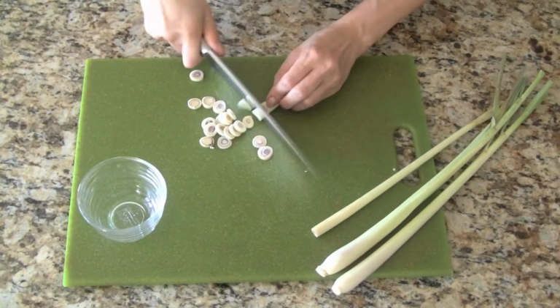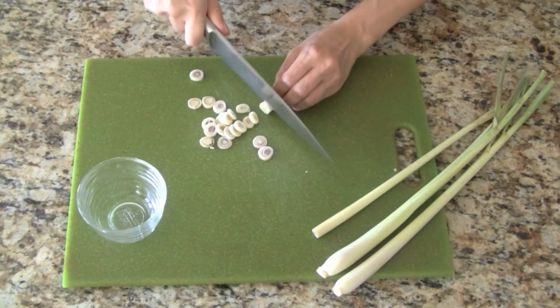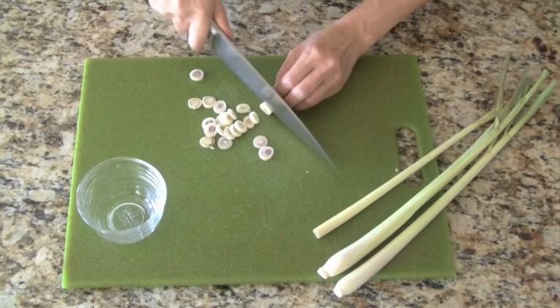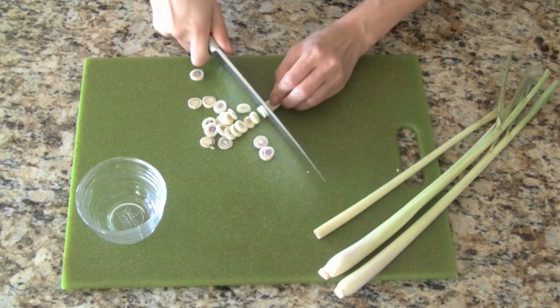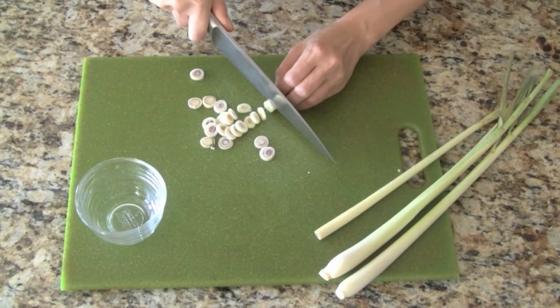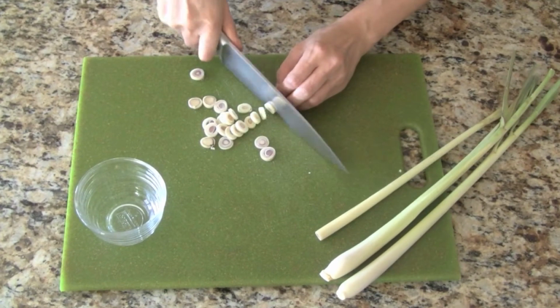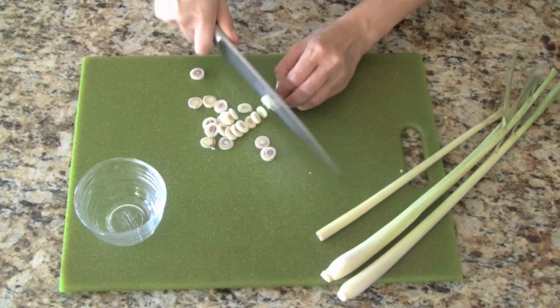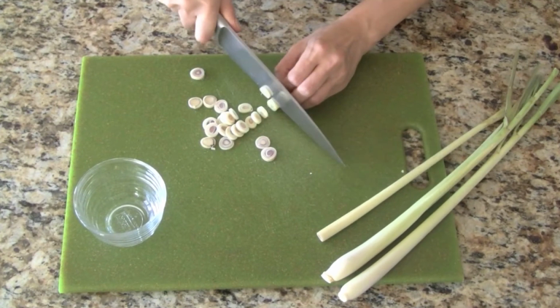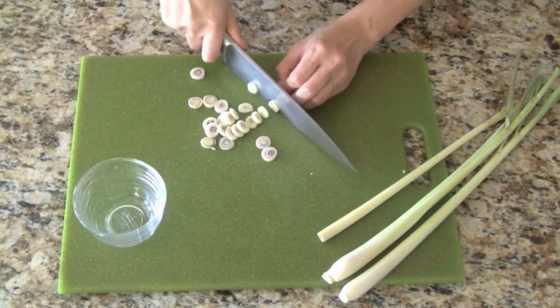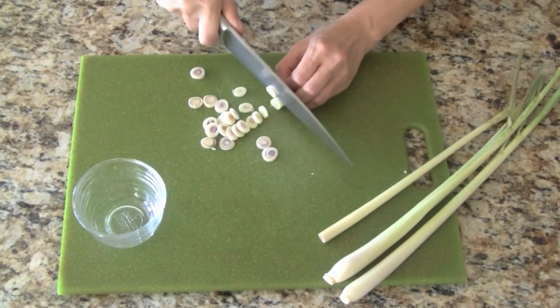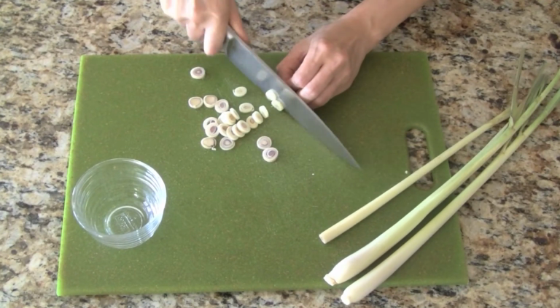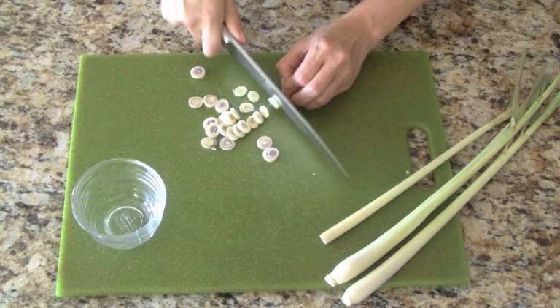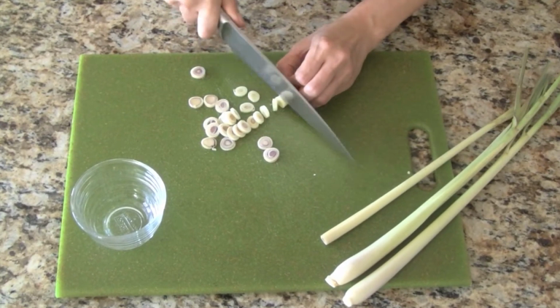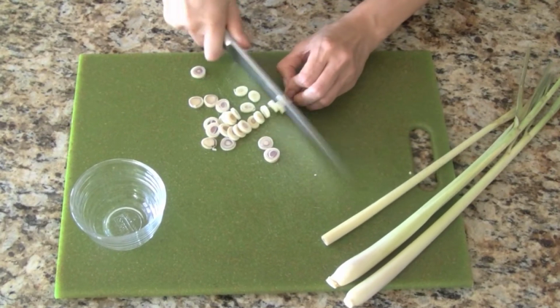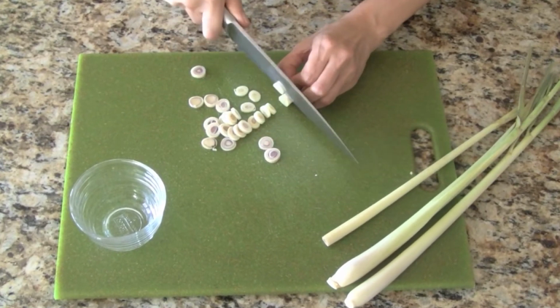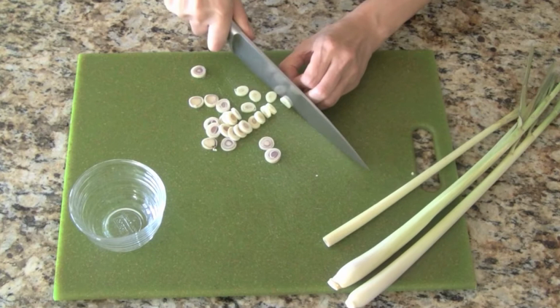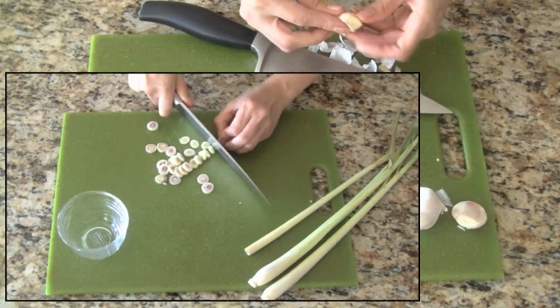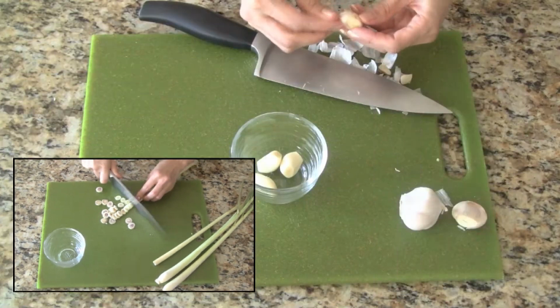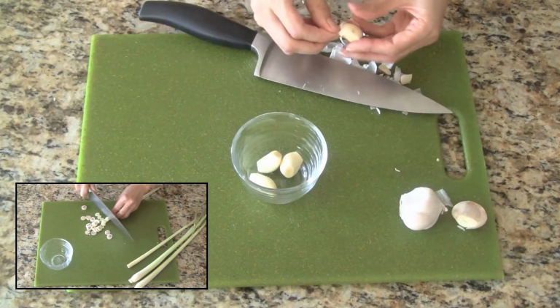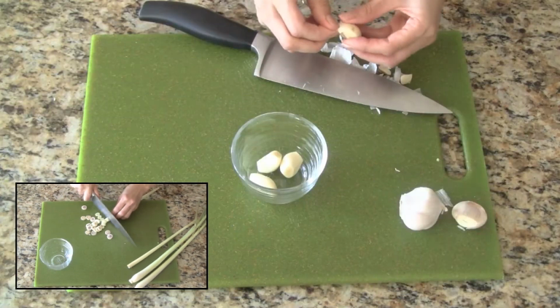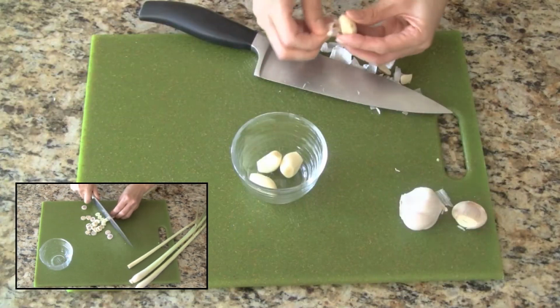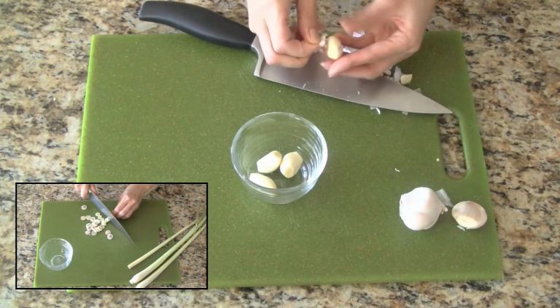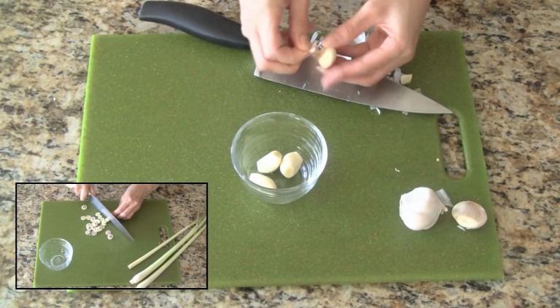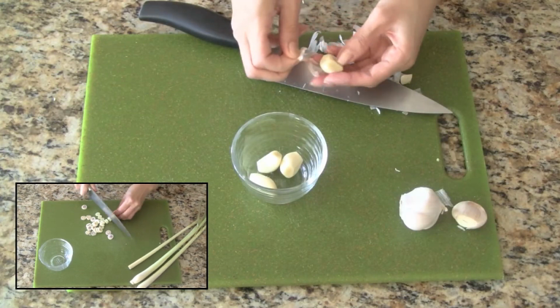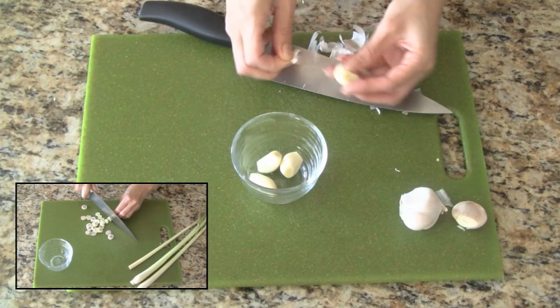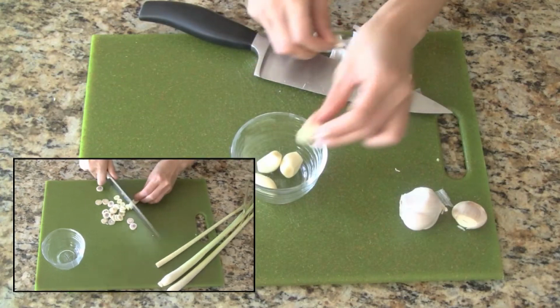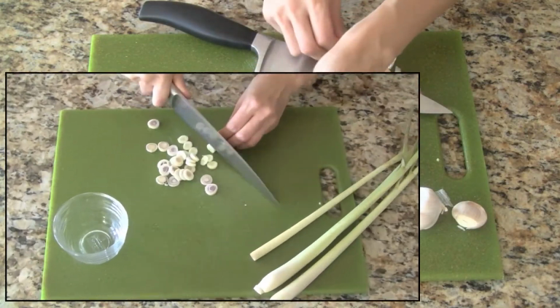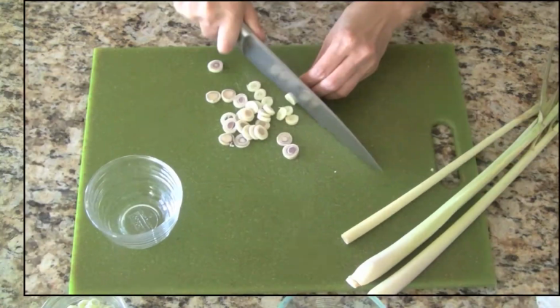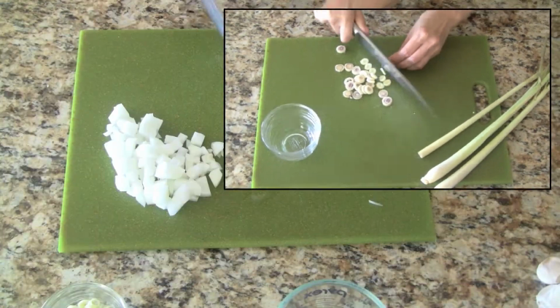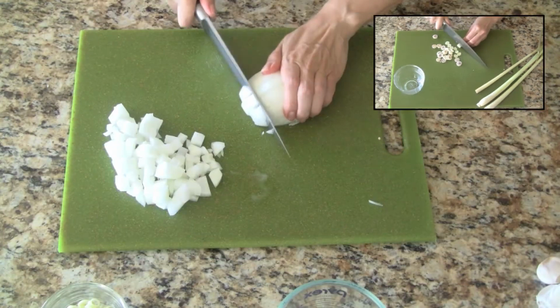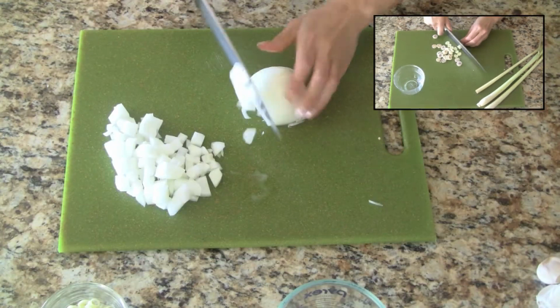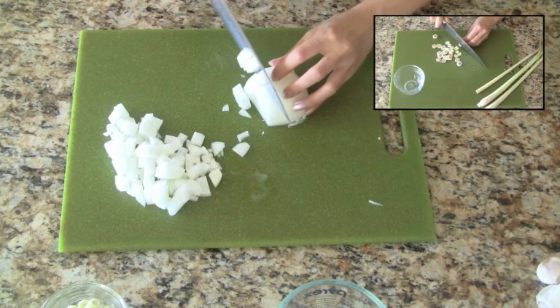Let's start with the fresh ingredients. Slice the lemongrass stalks into small thin circles, then peel the garlic and dice the onions.